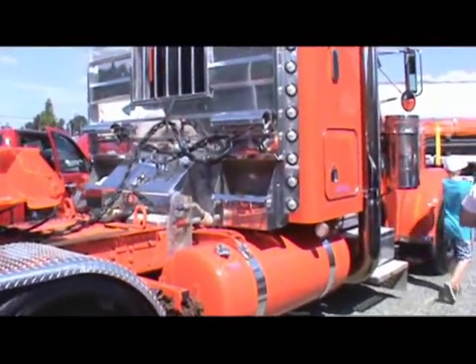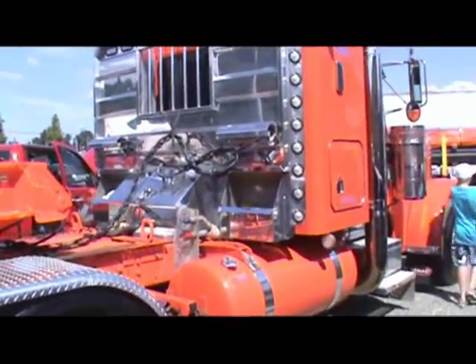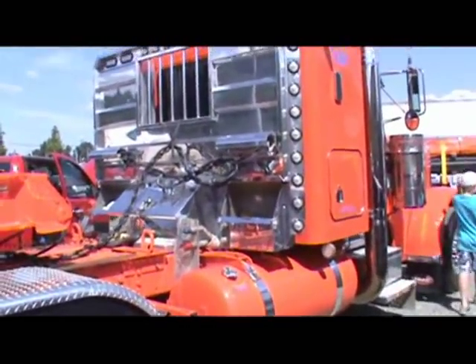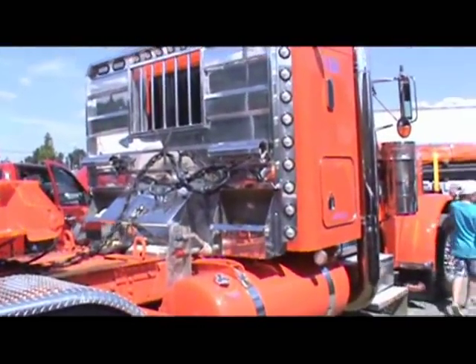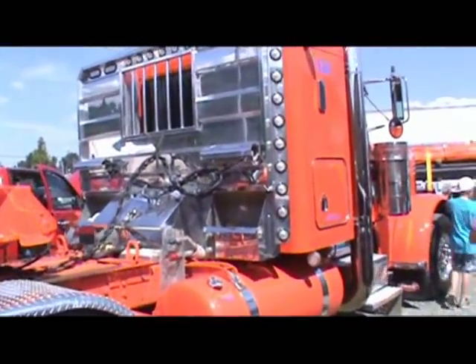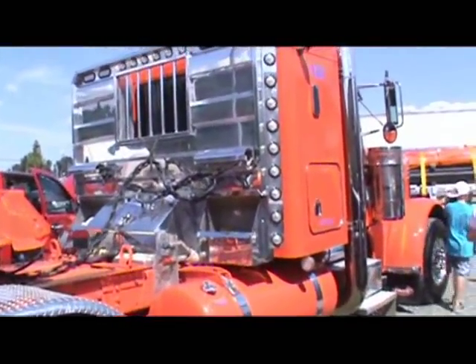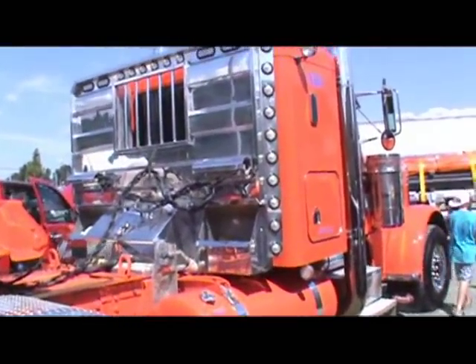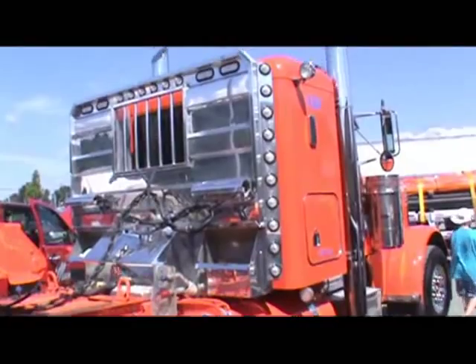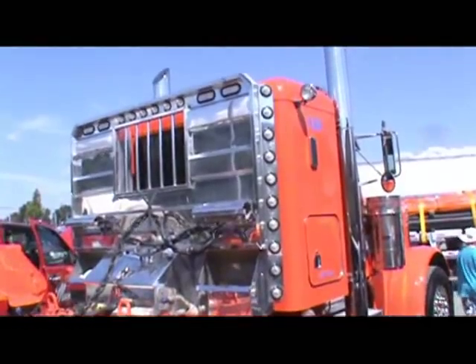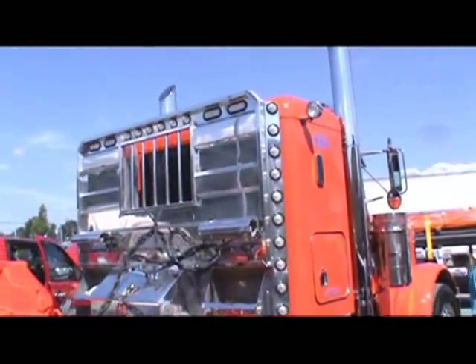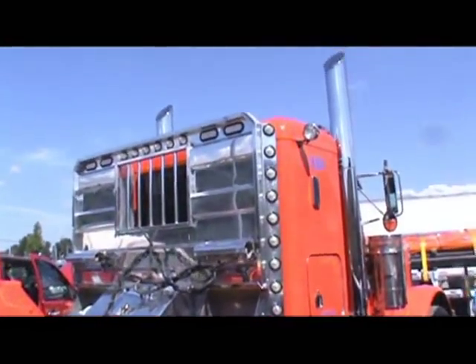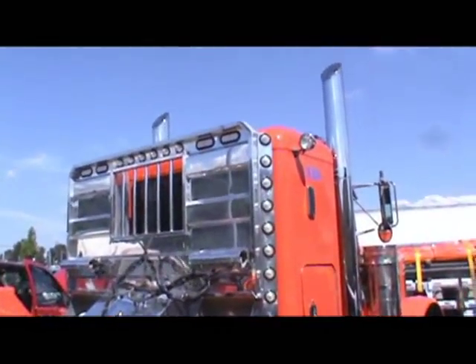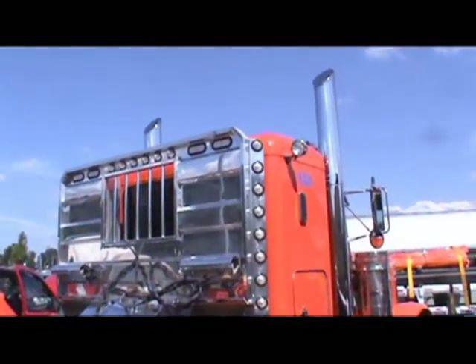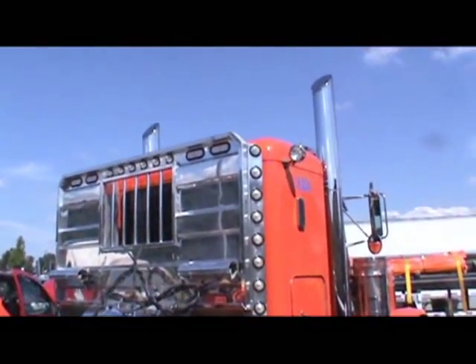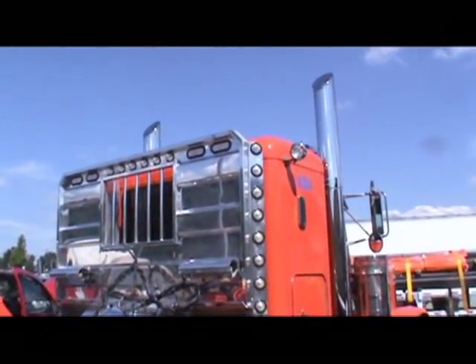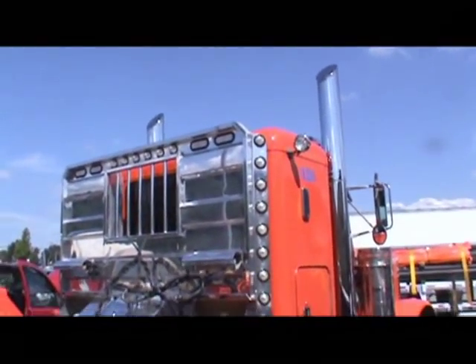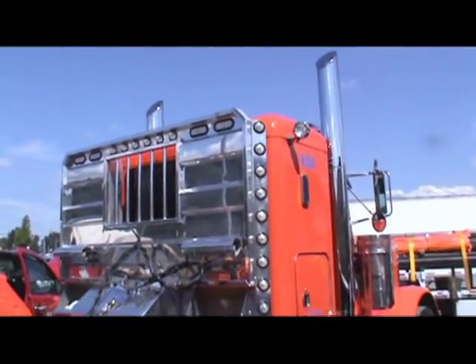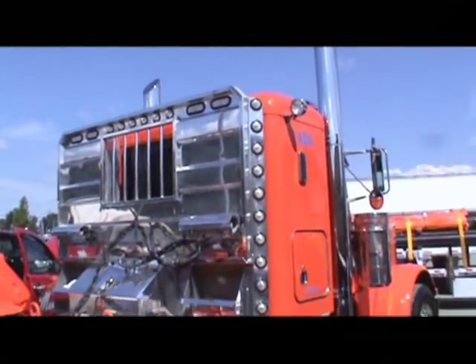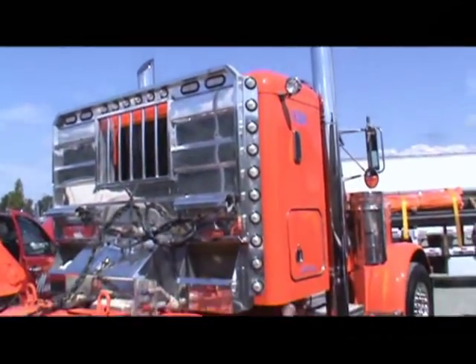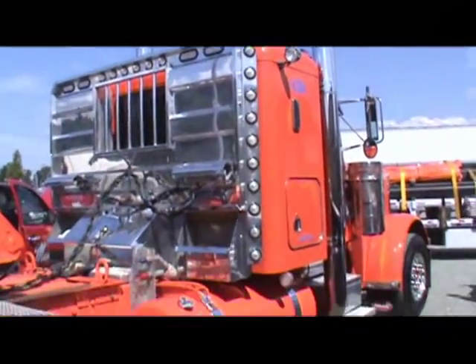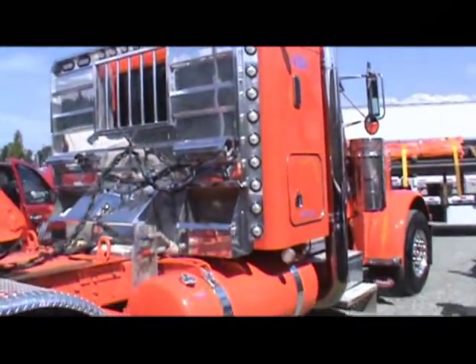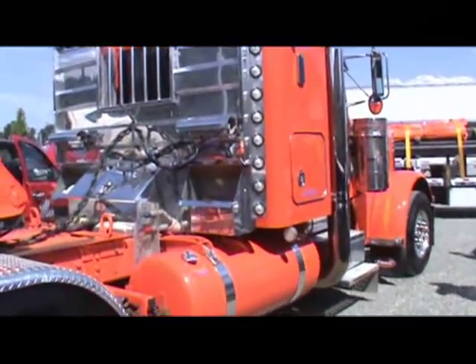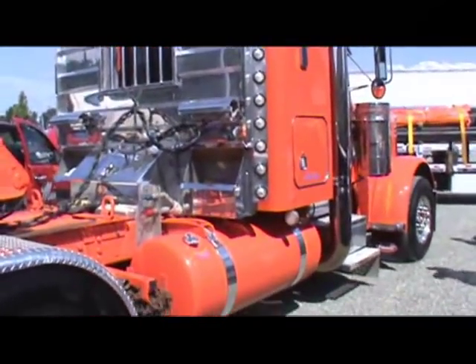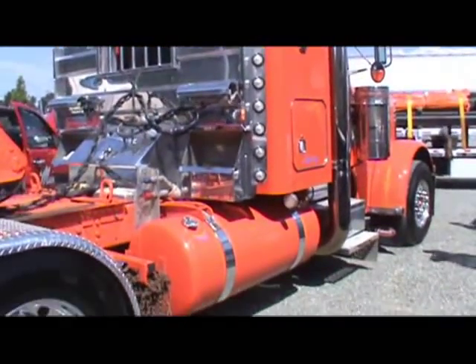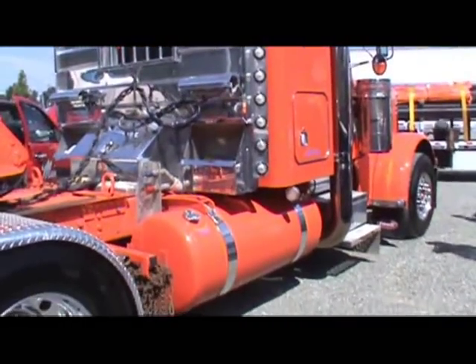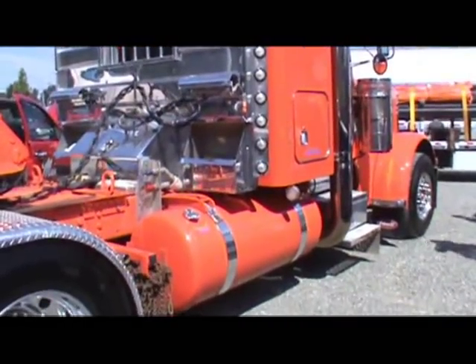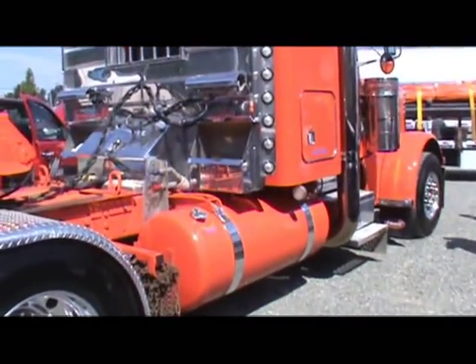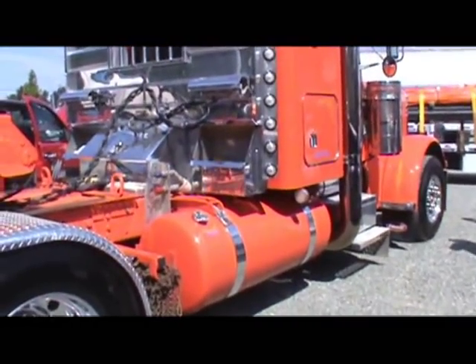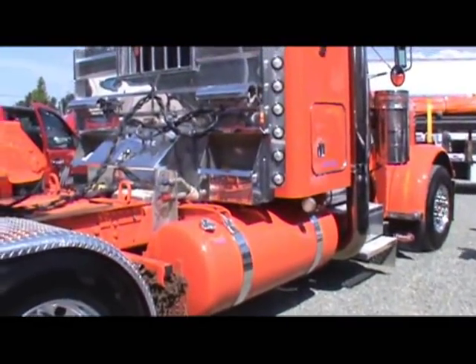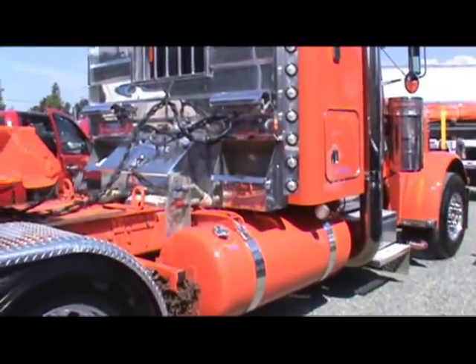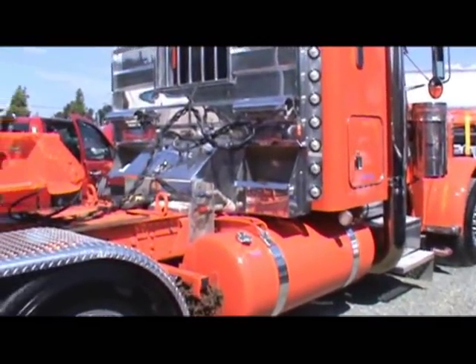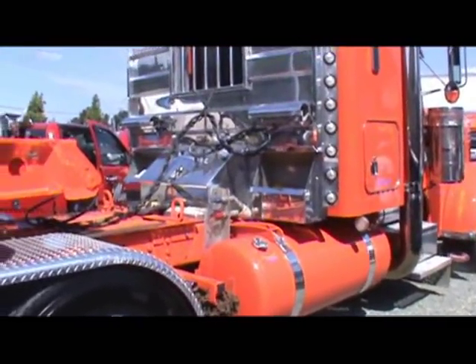I've got to hand it to these truck guys — they sure take pride in their rigs. More than us equipment guys do.